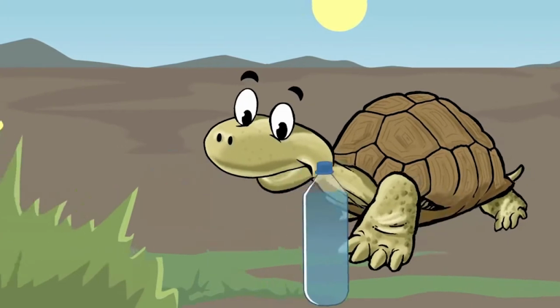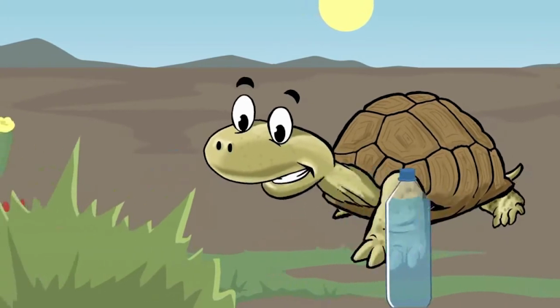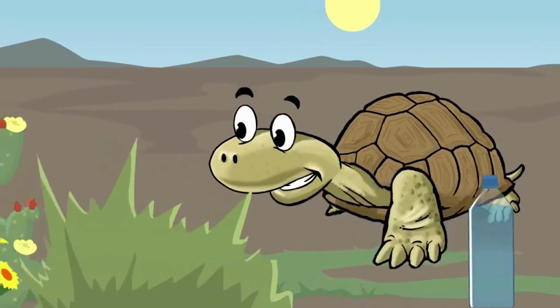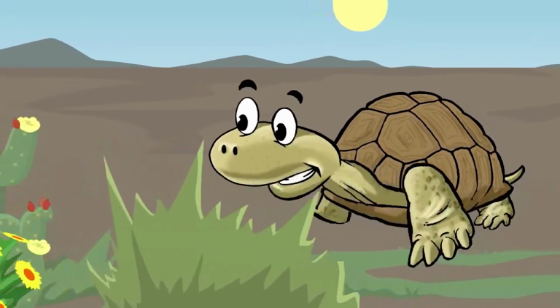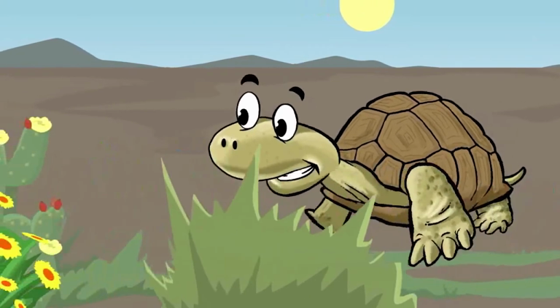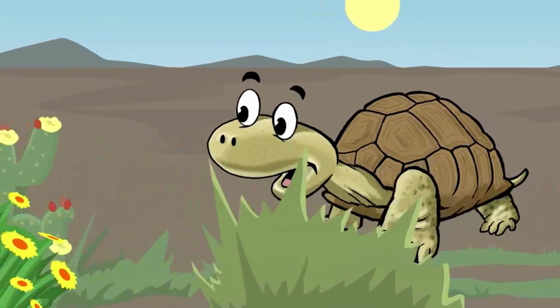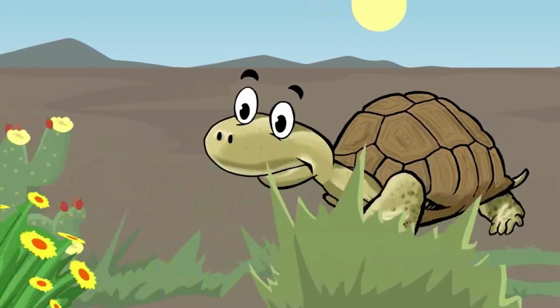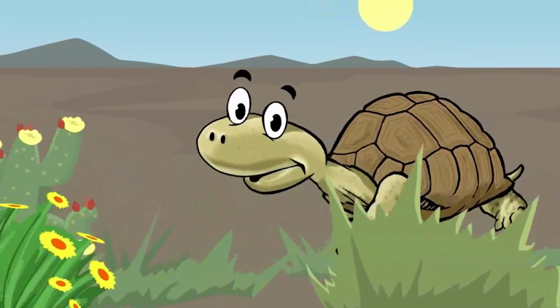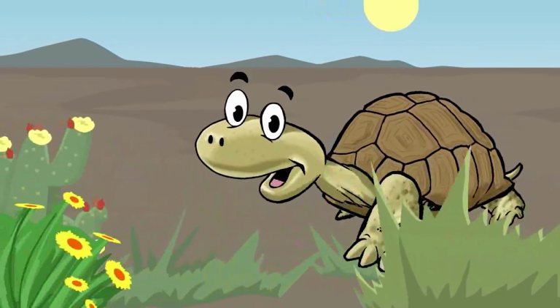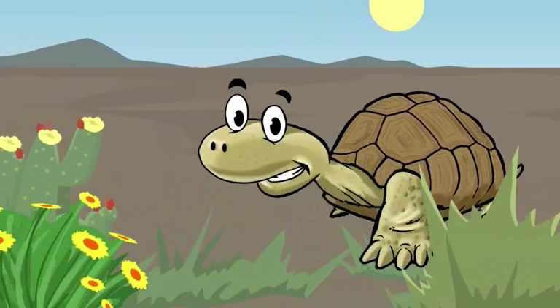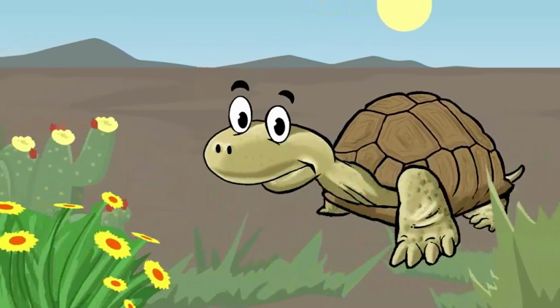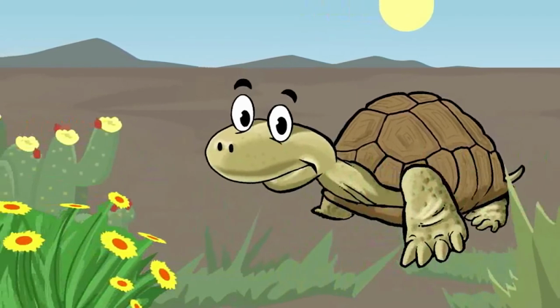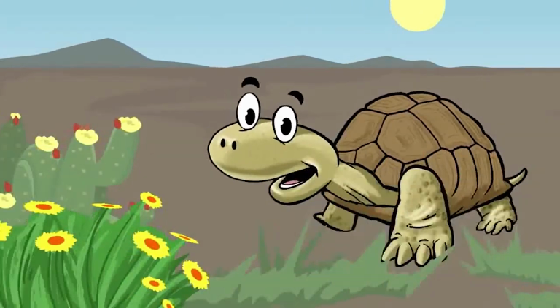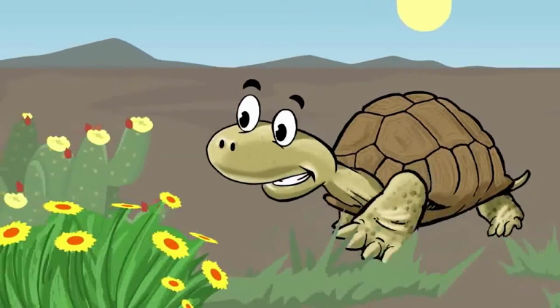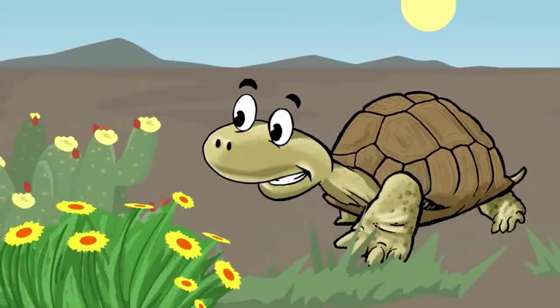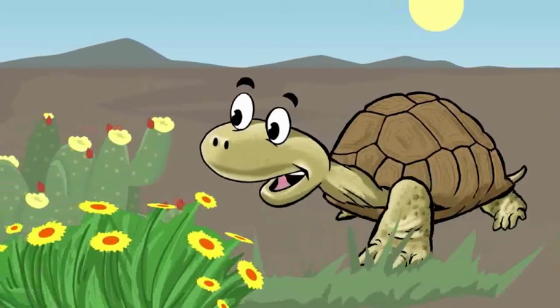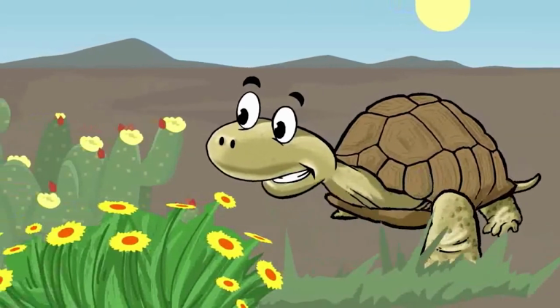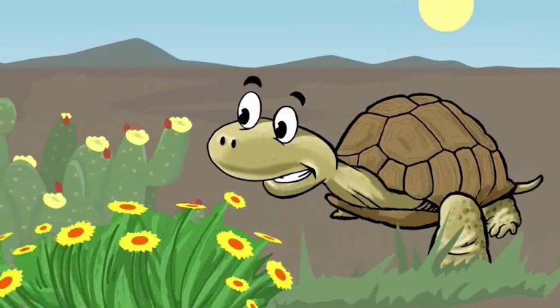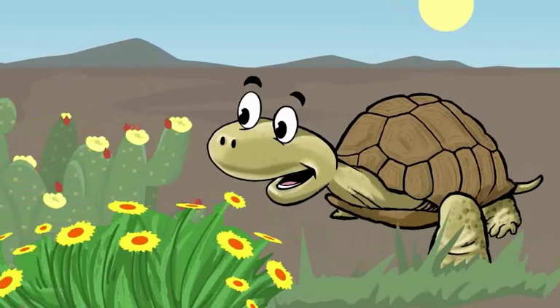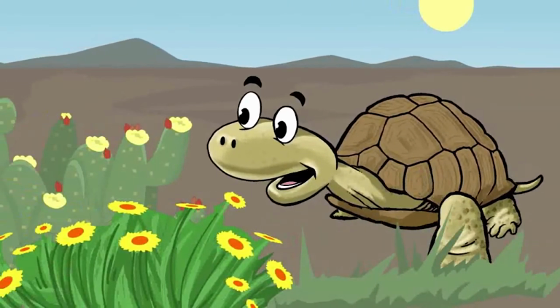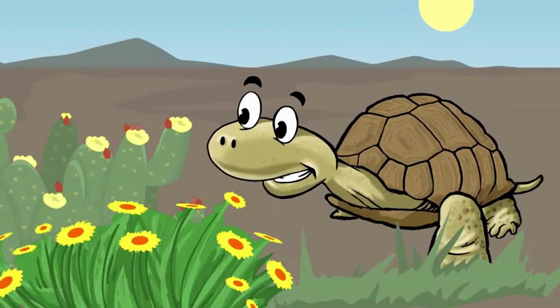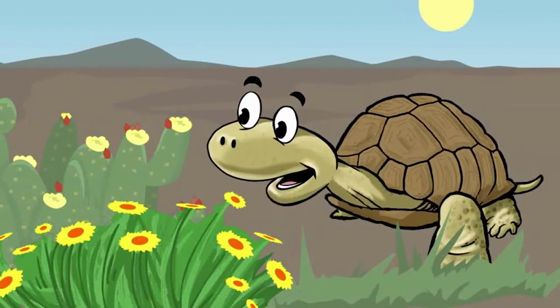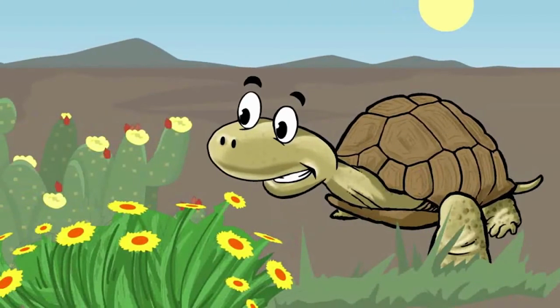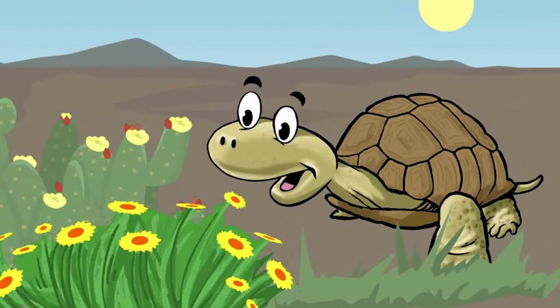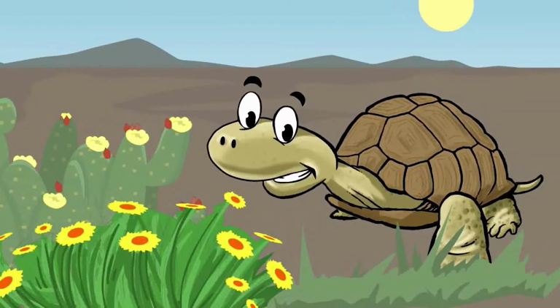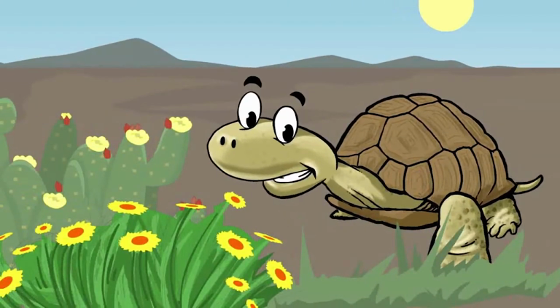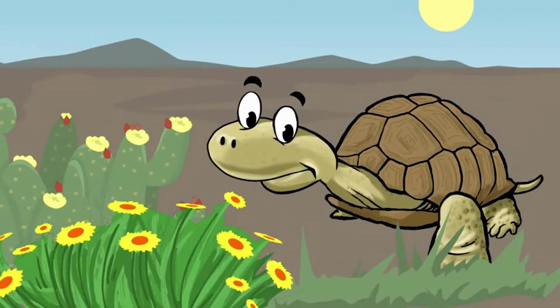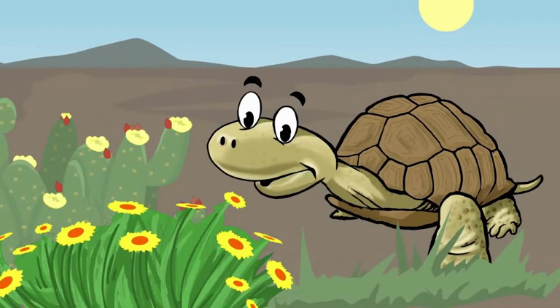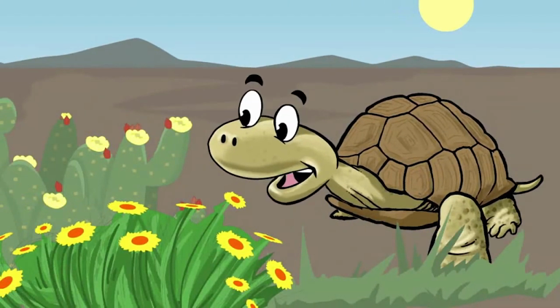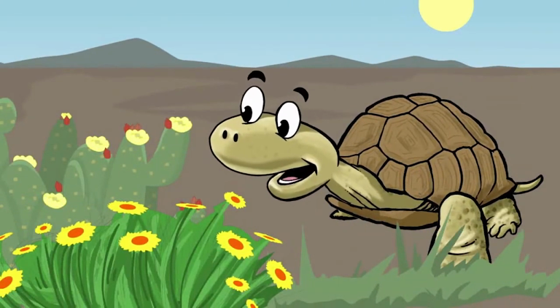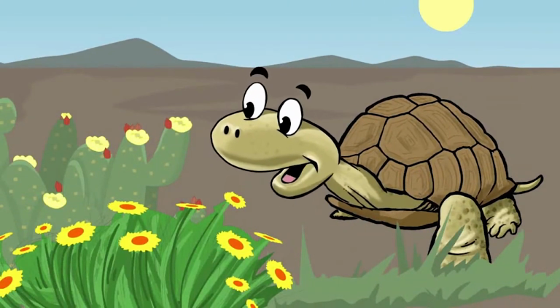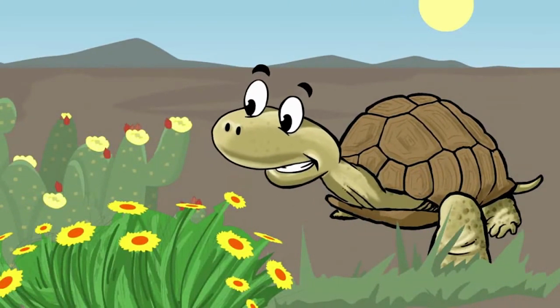Desert tortoises are herbivores. They eat desert plants like cacti, grasses, and wildflowers.